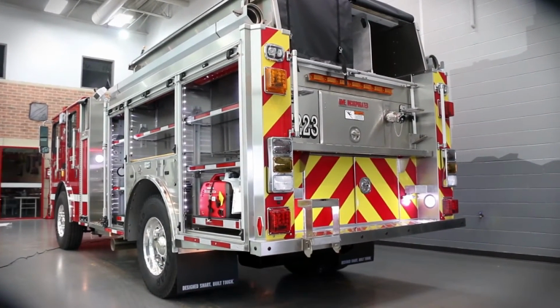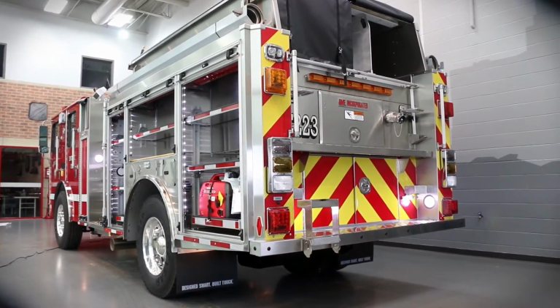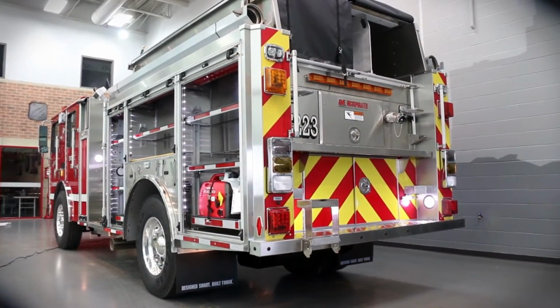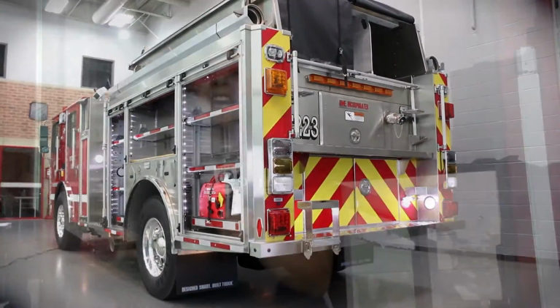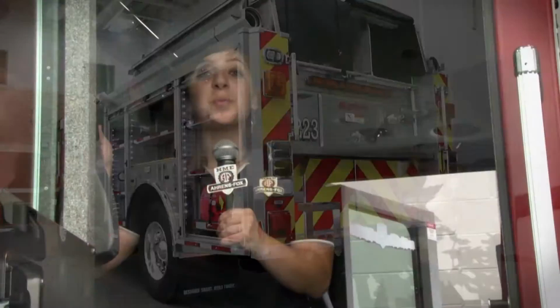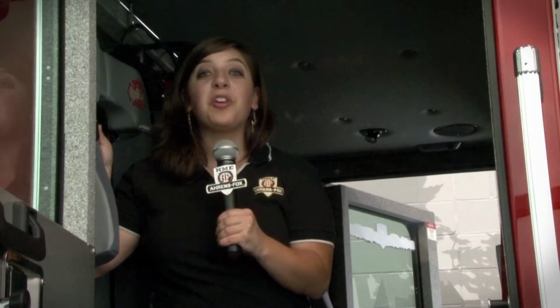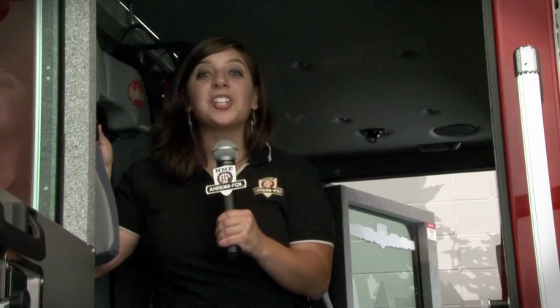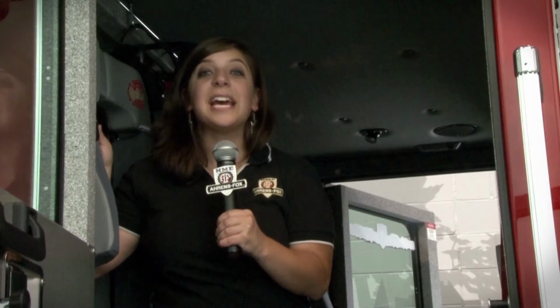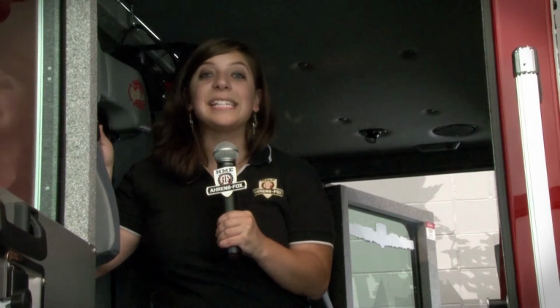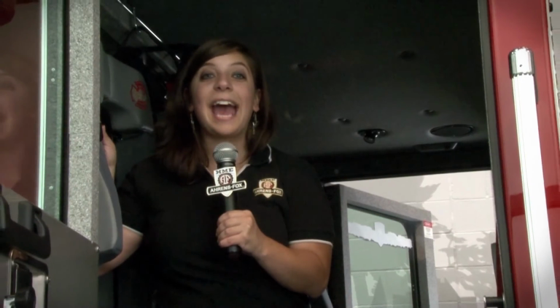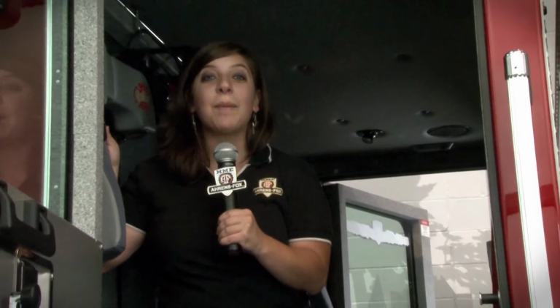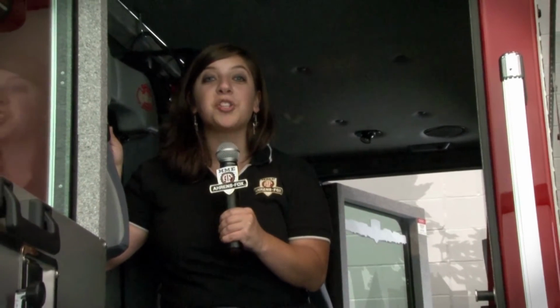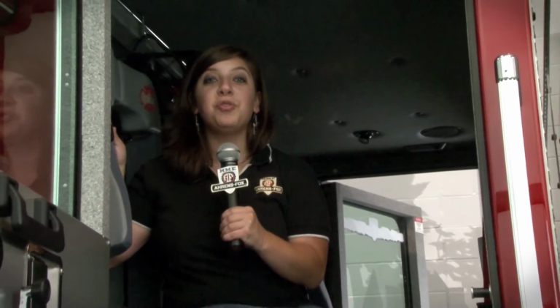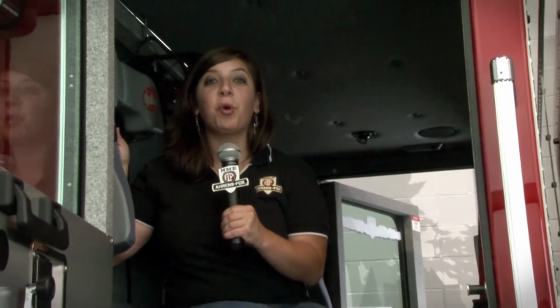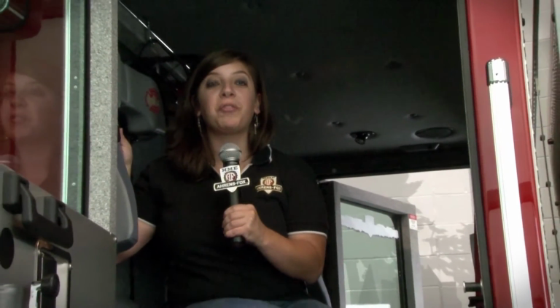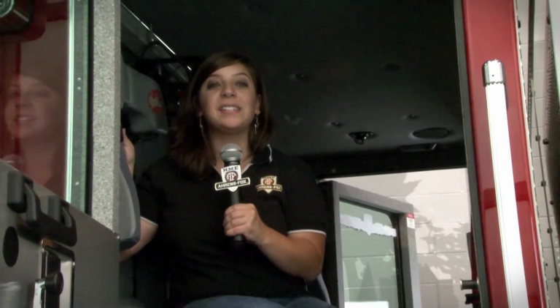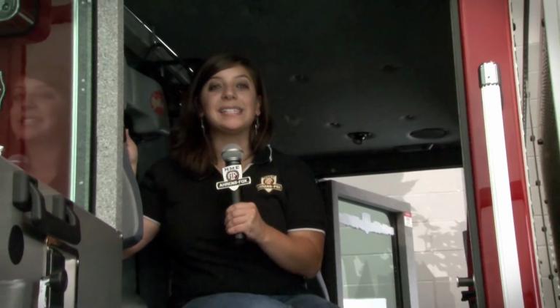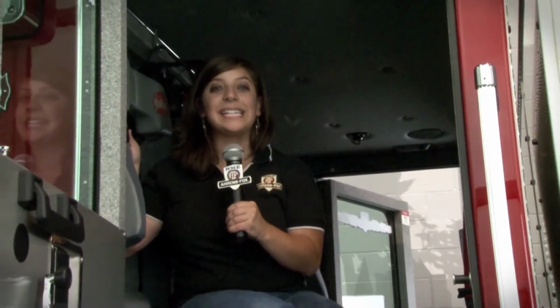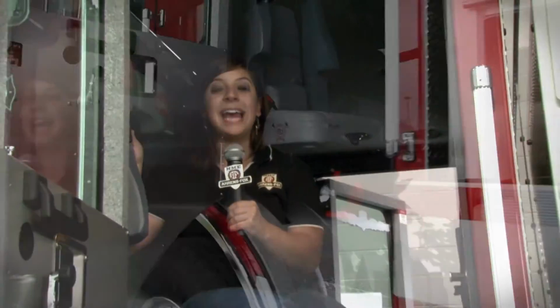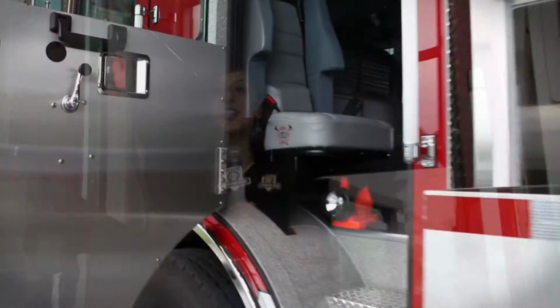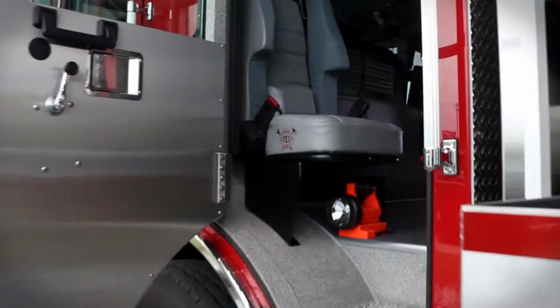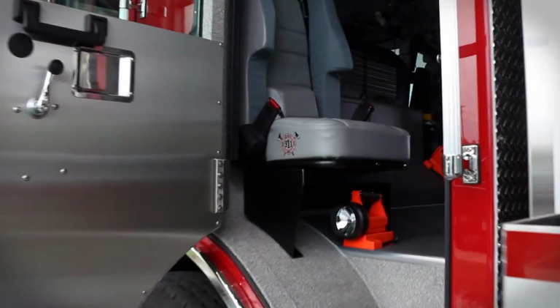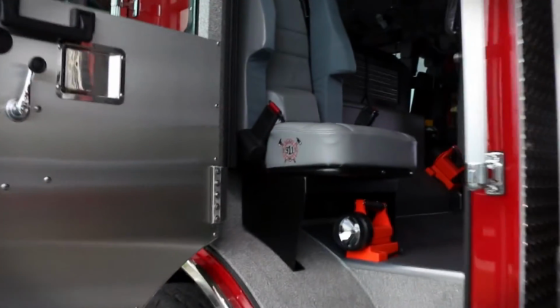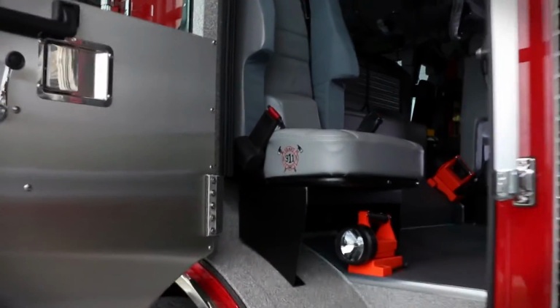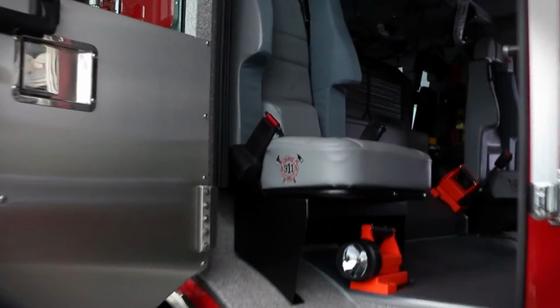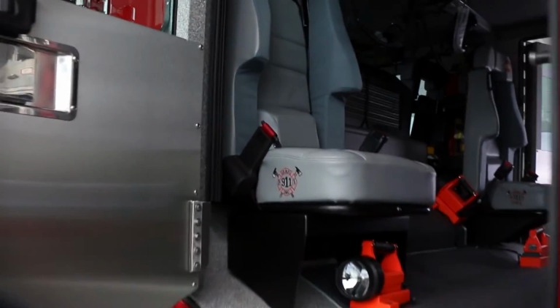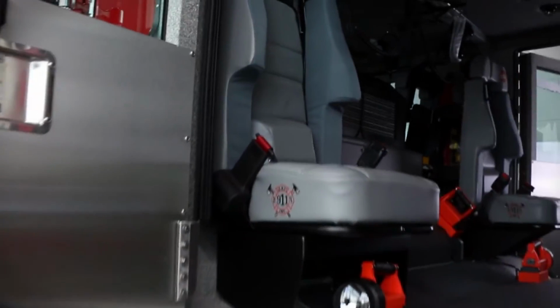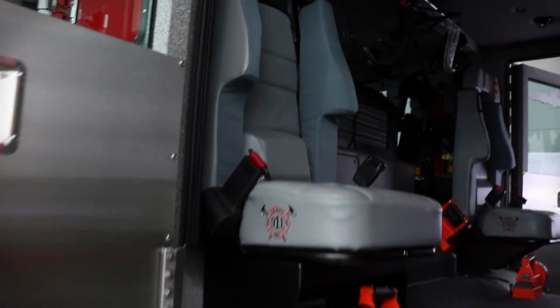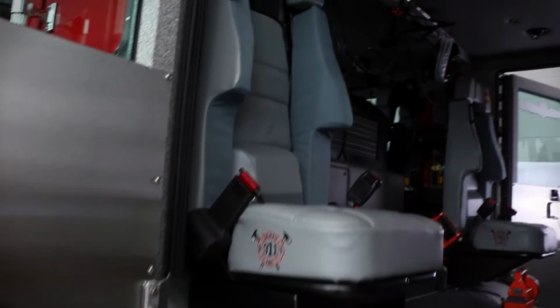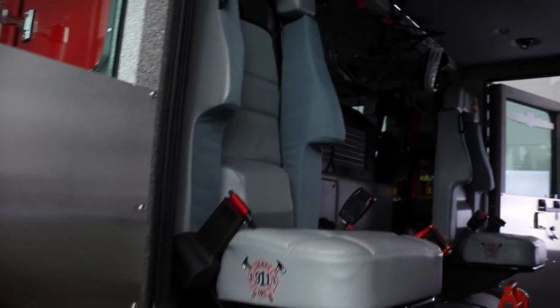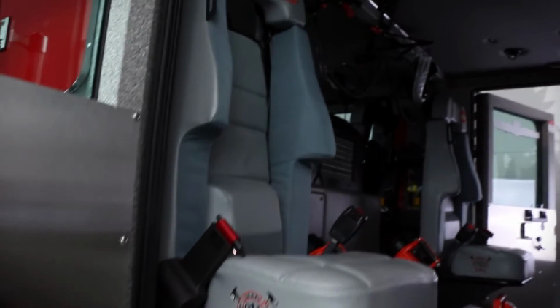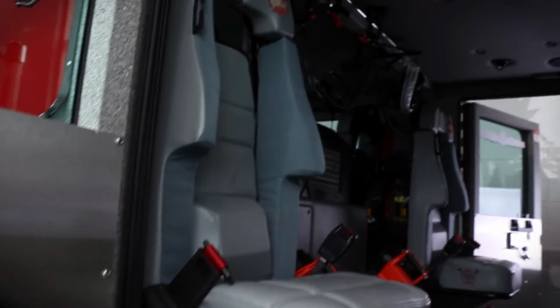Inside the HME crash tested cab are two forward facing seats and two rear facing SCBA seats for the crew.